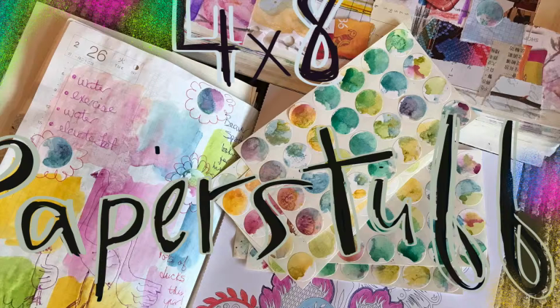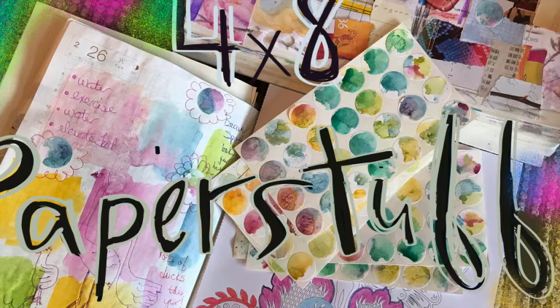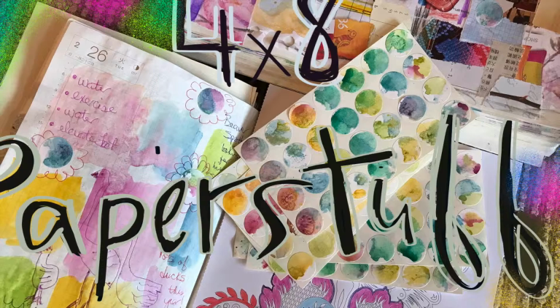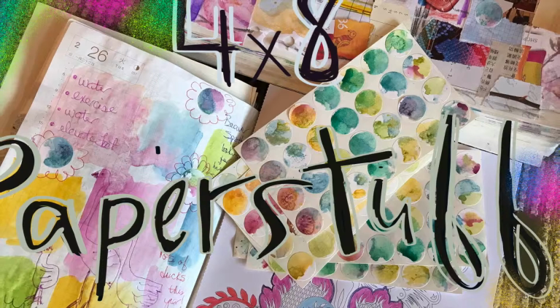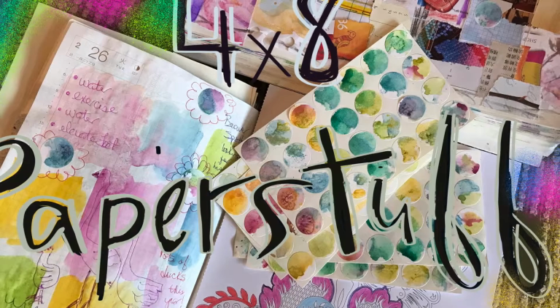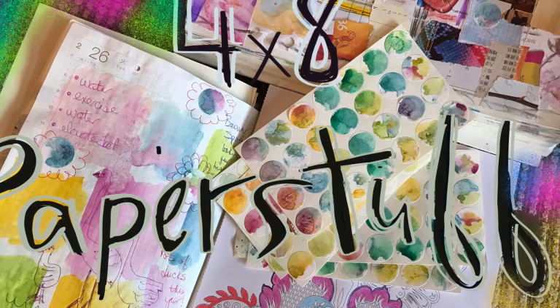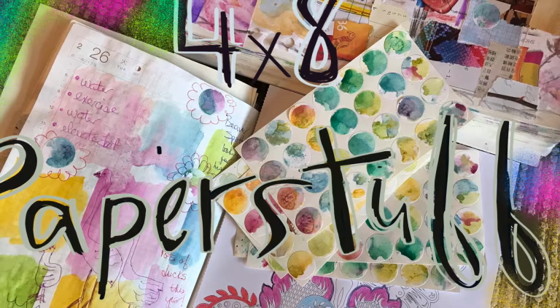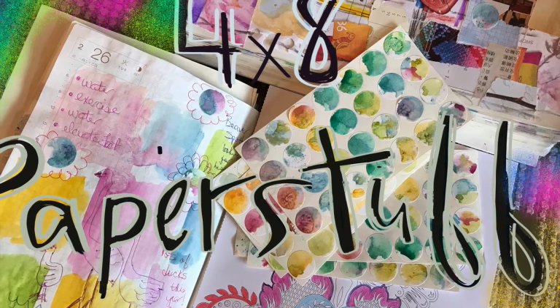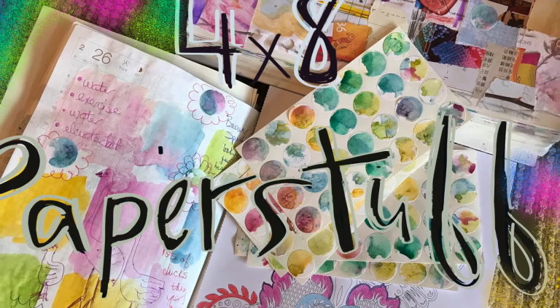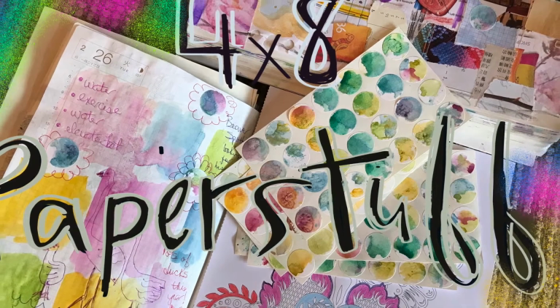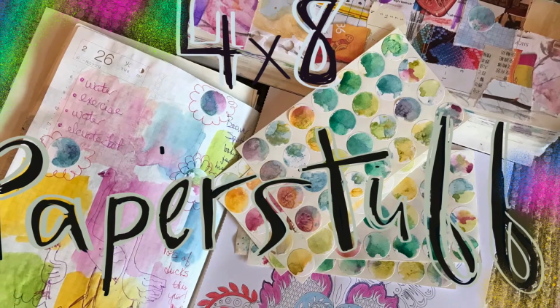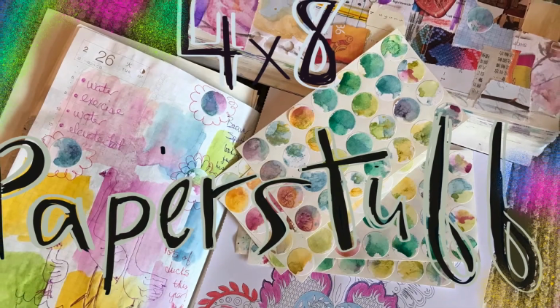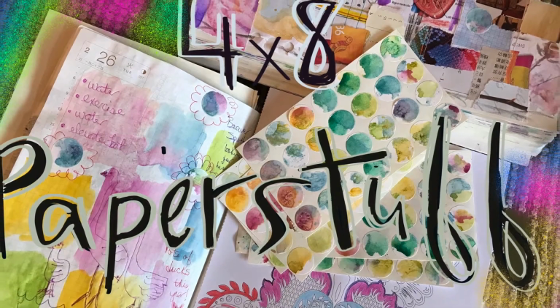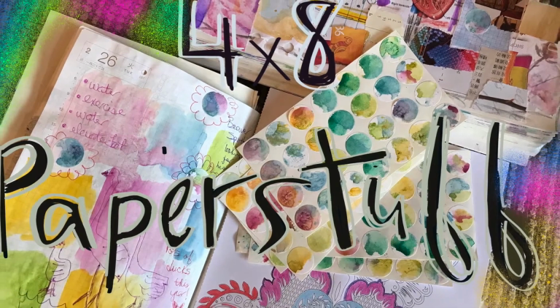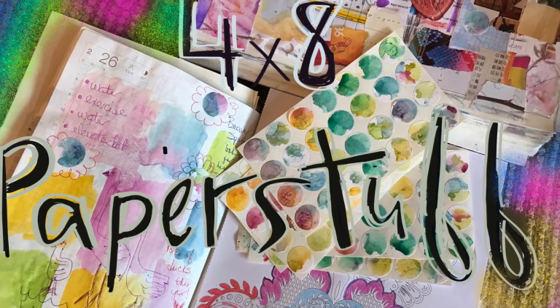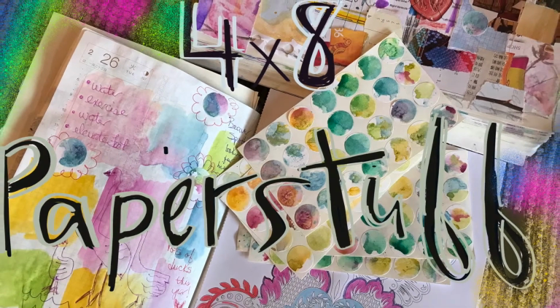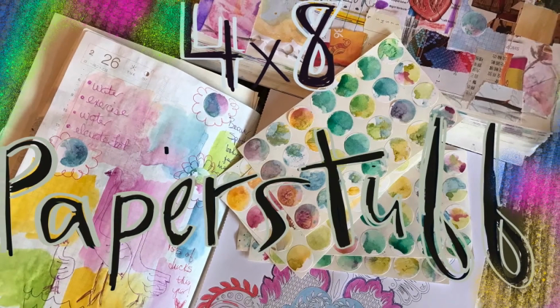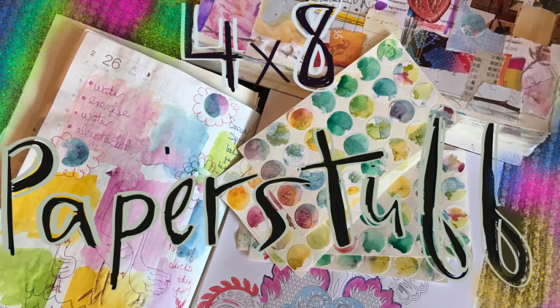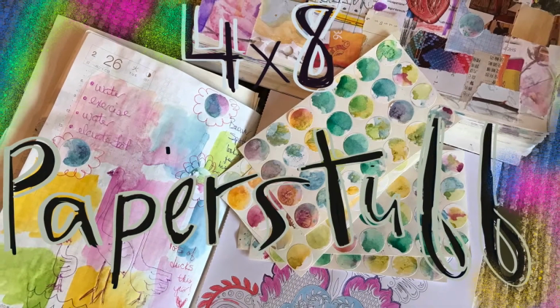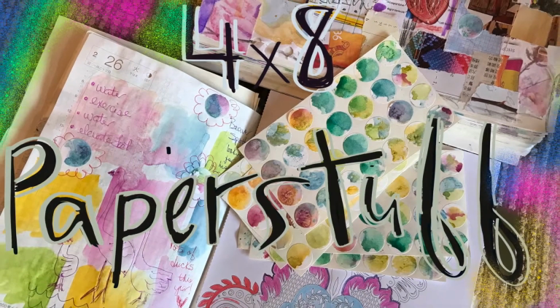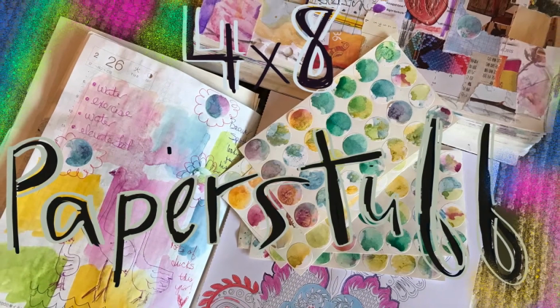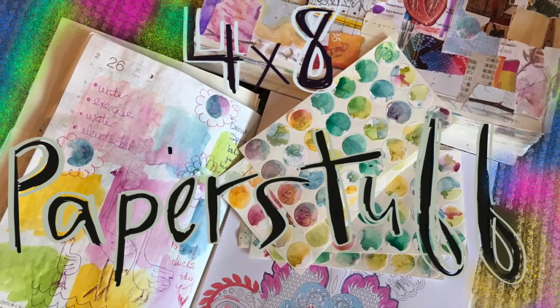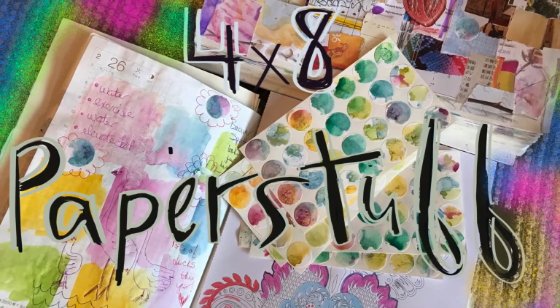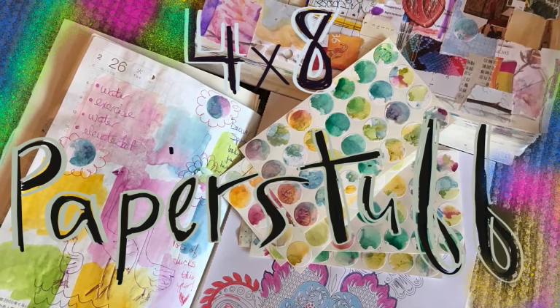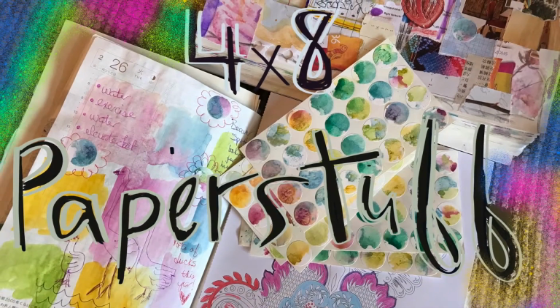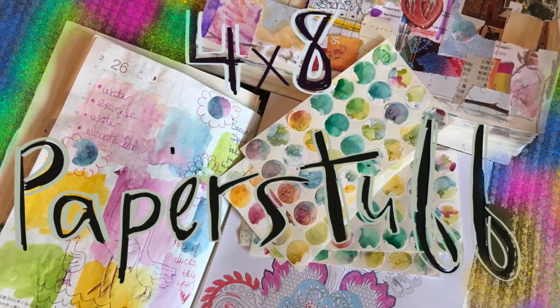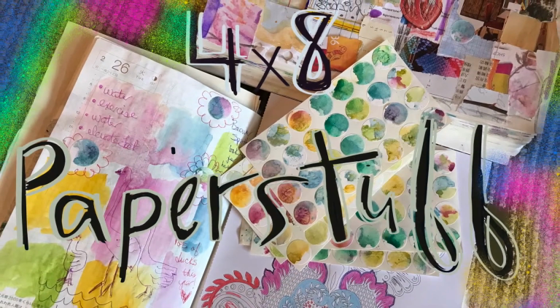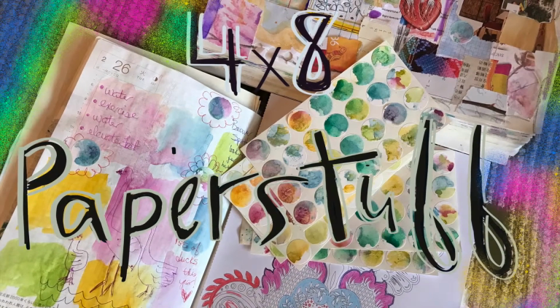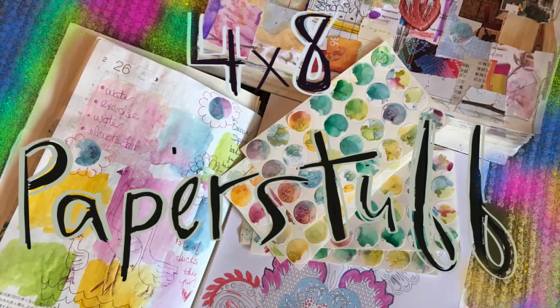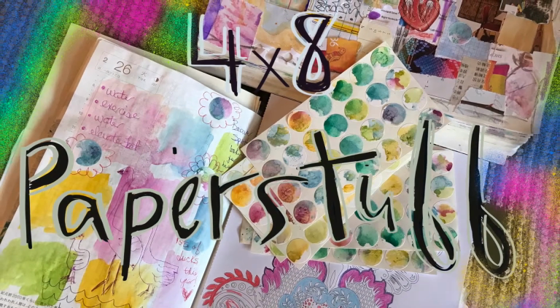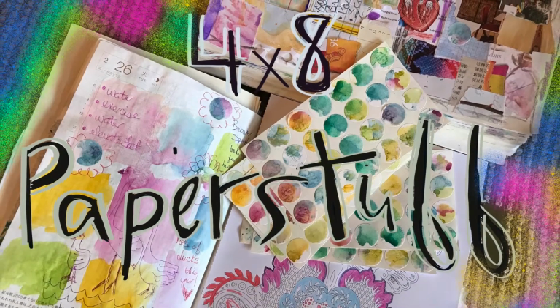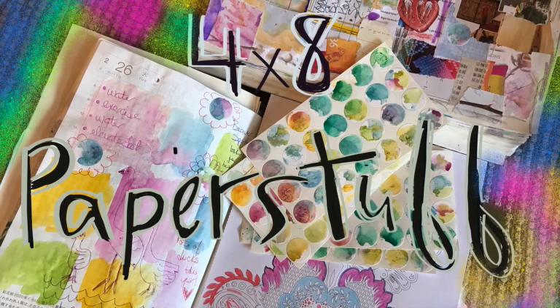Good morning. Welcome to 4x8 Paper Stuff. This is Beth and we are playing with our quote journal.